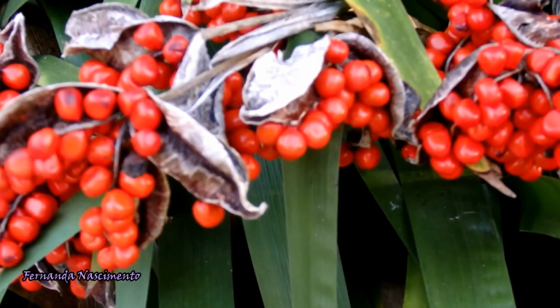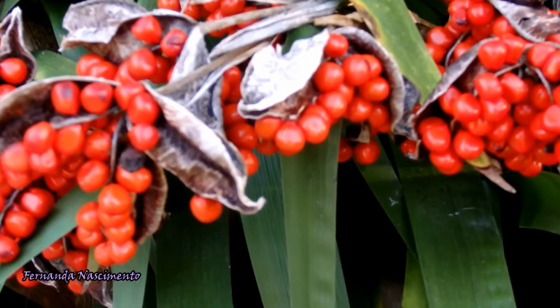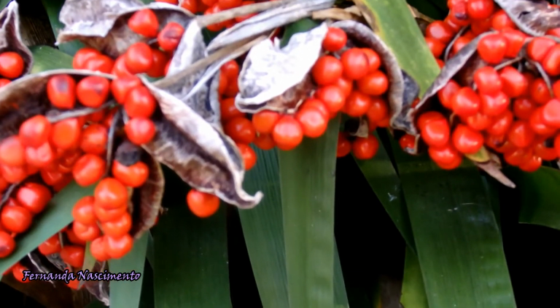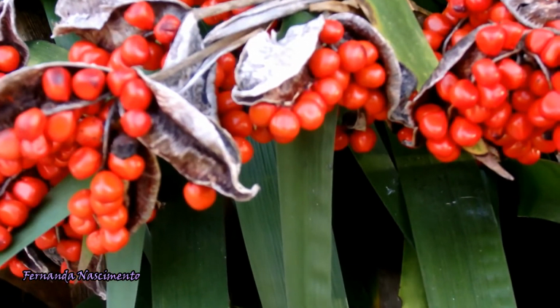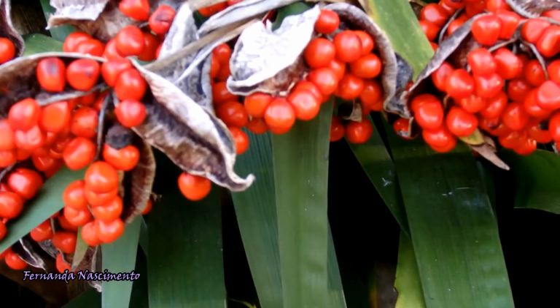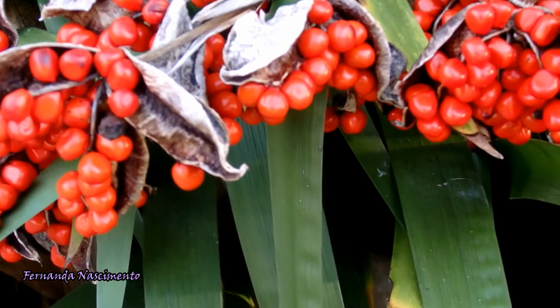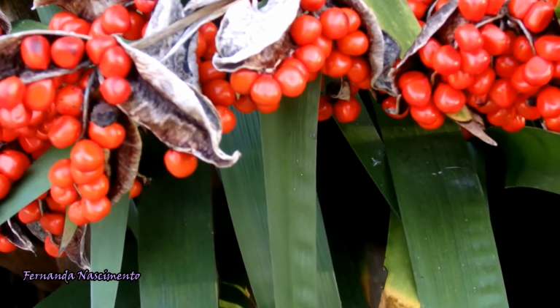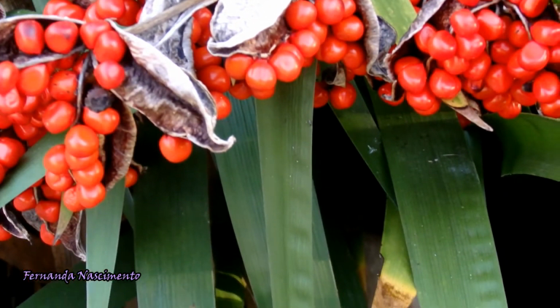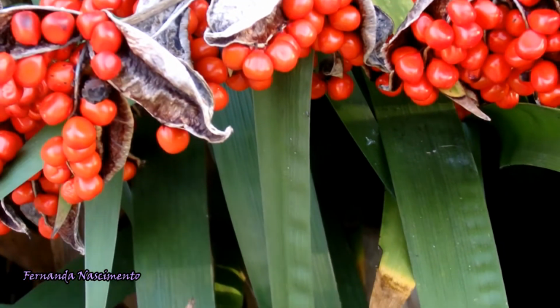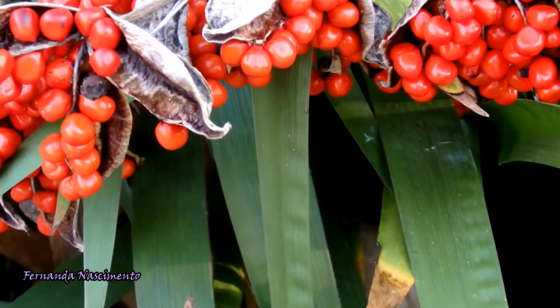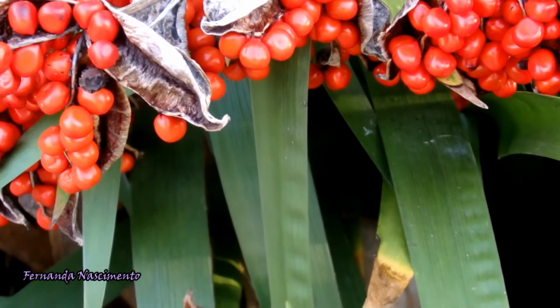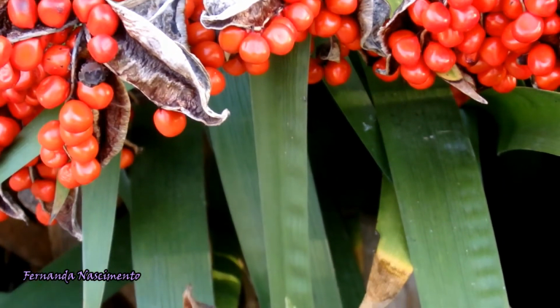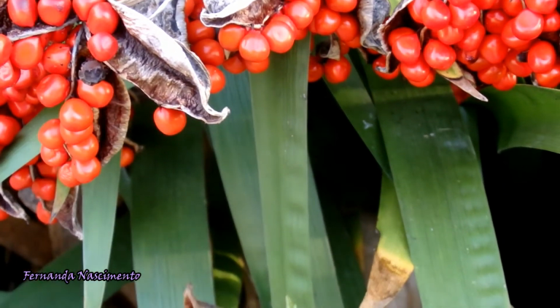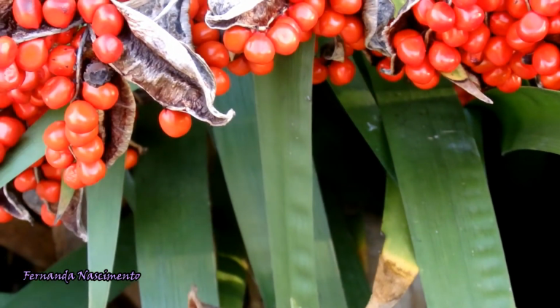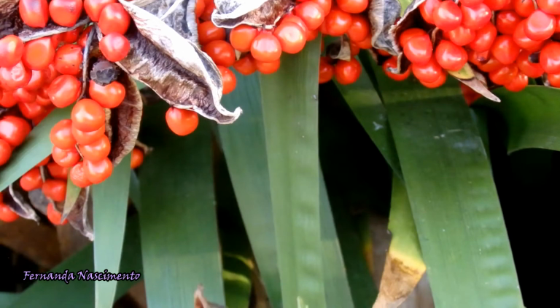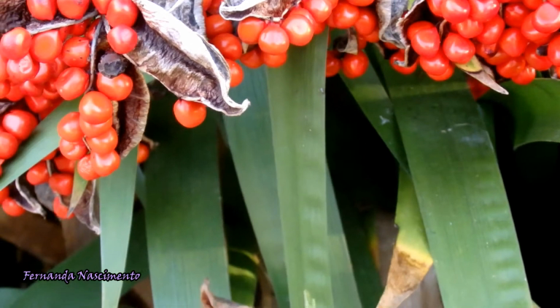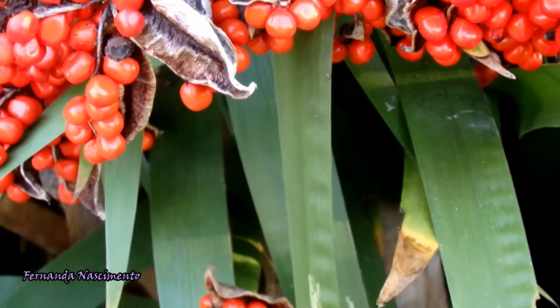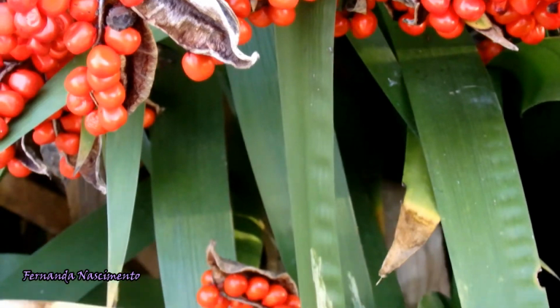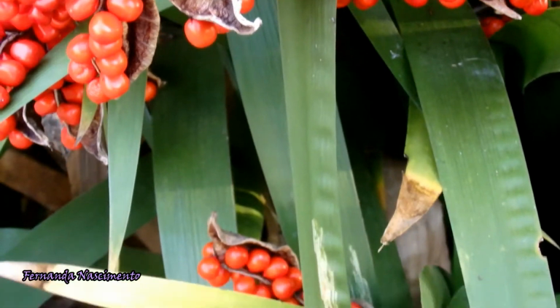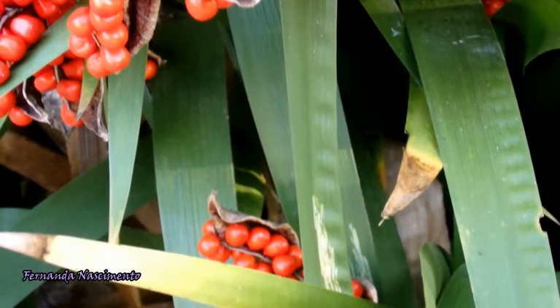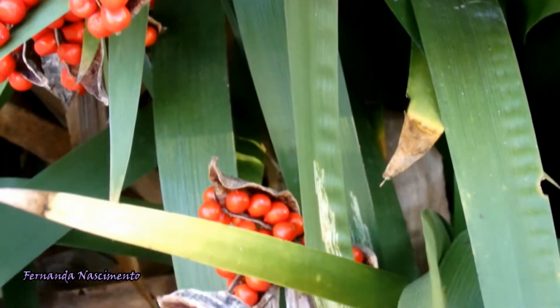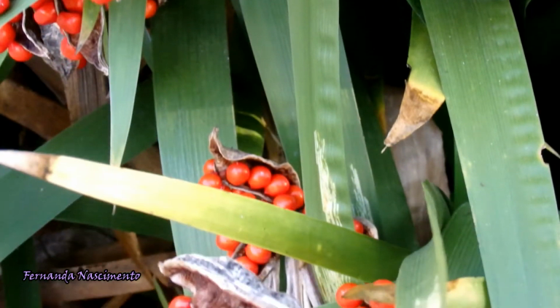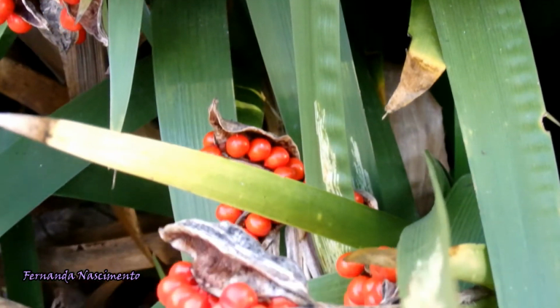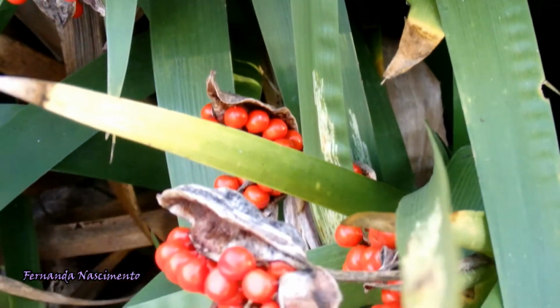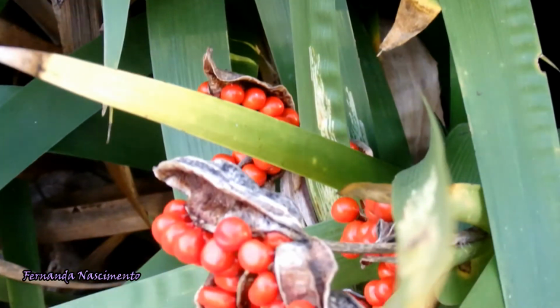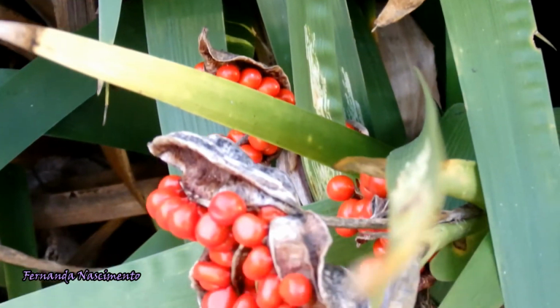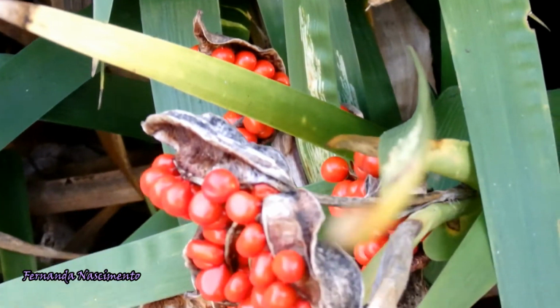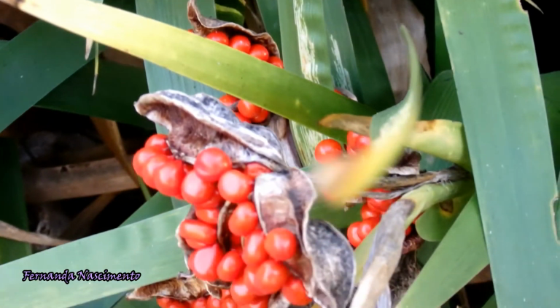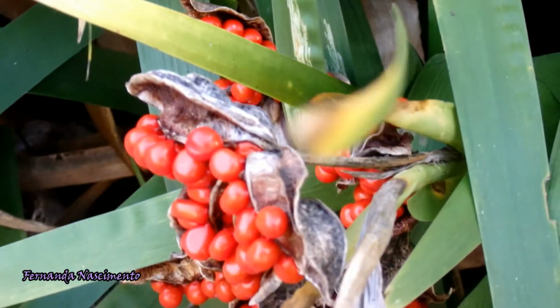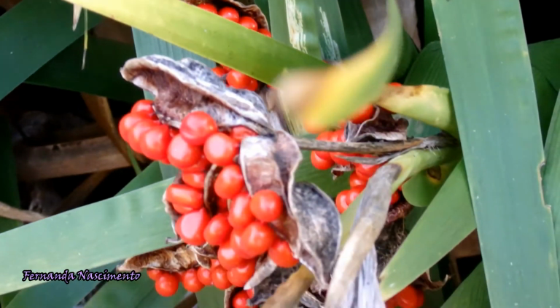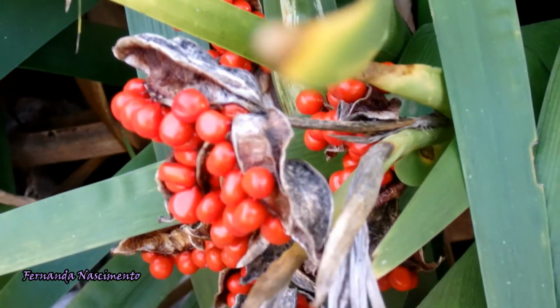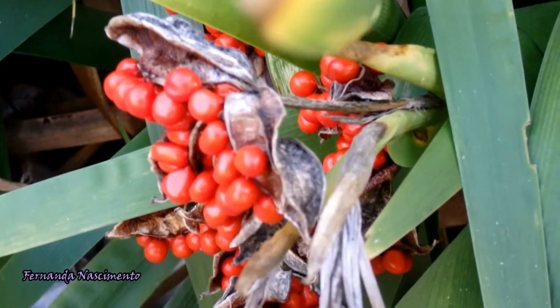Anyway, this plant does not depend only on seeds — they also spread by rhizomes.